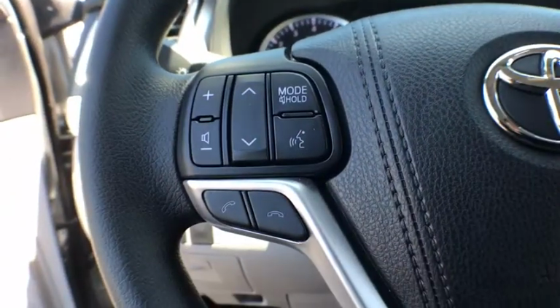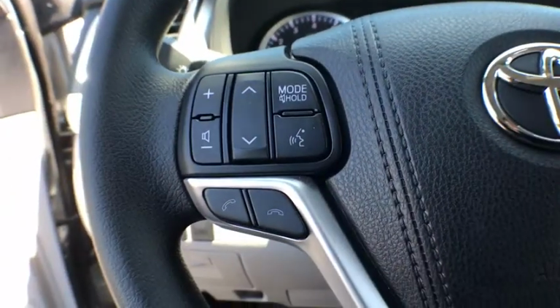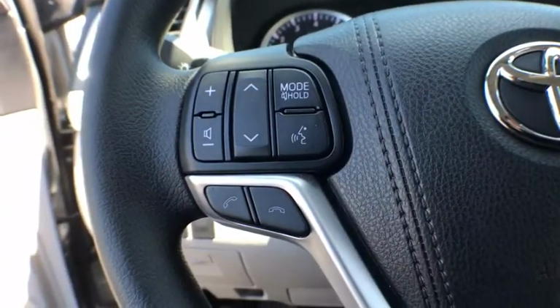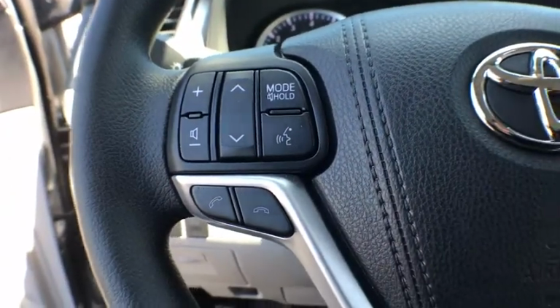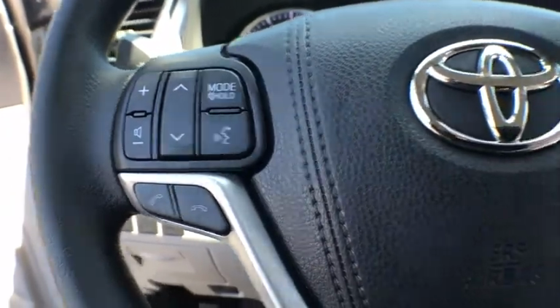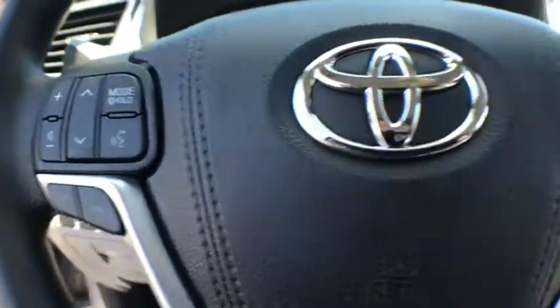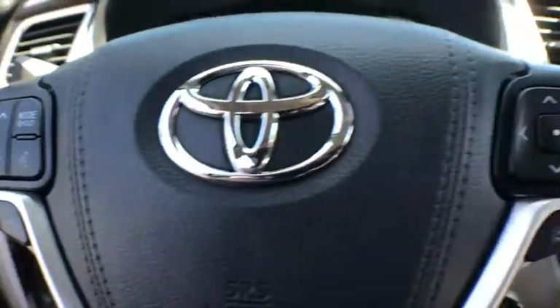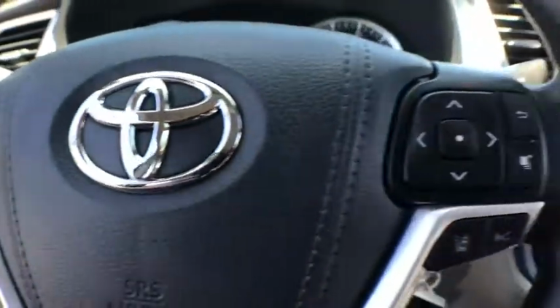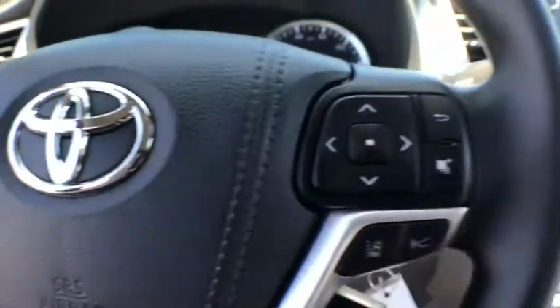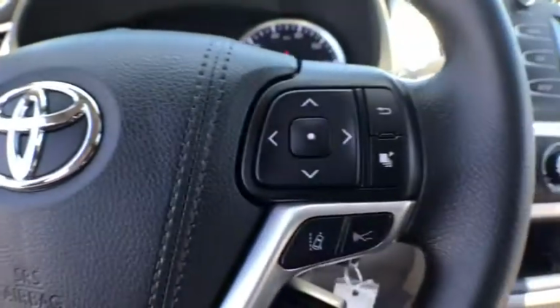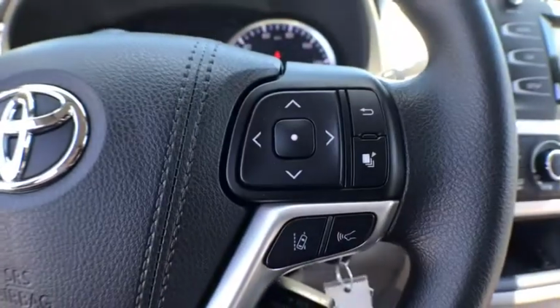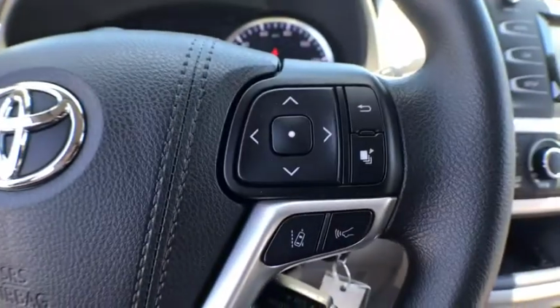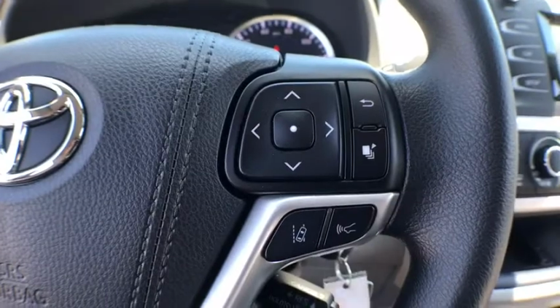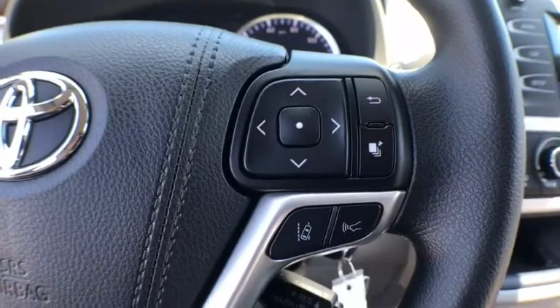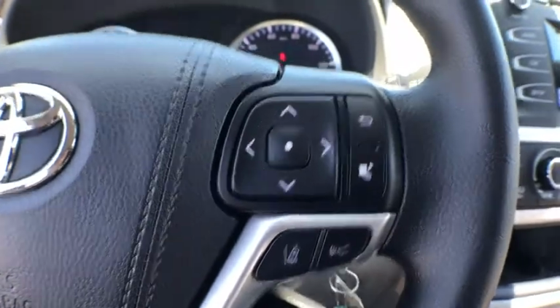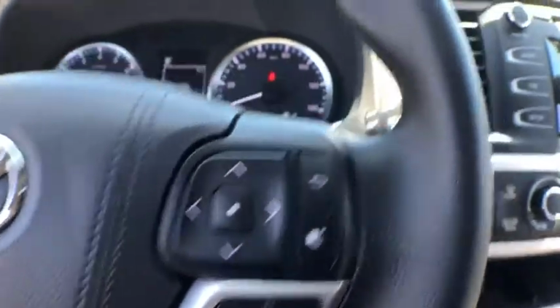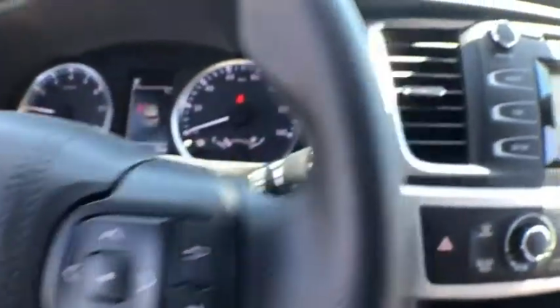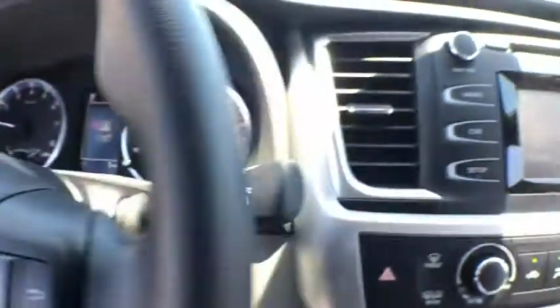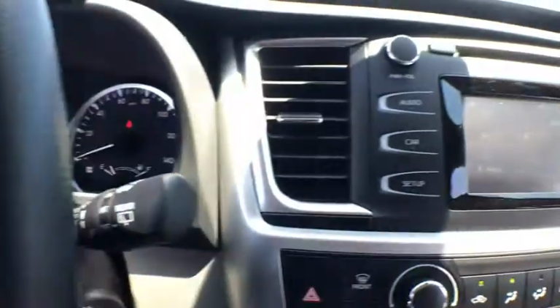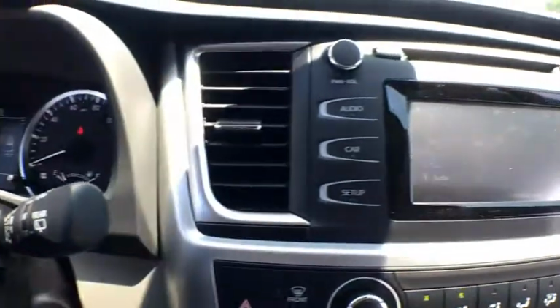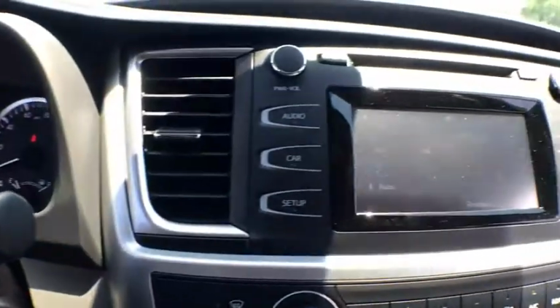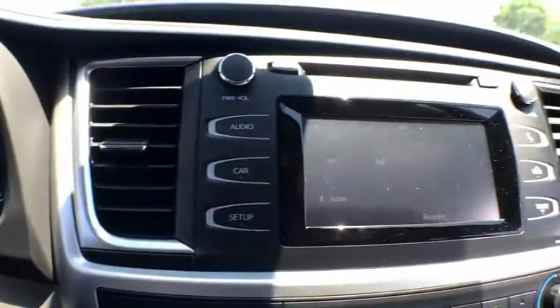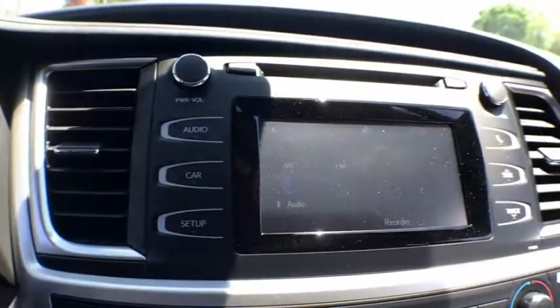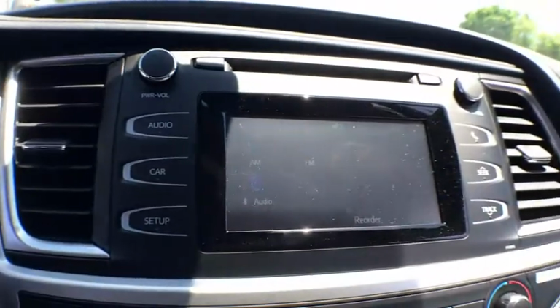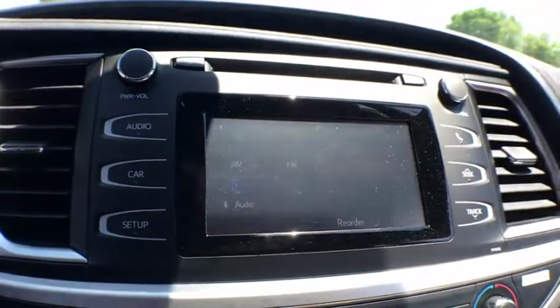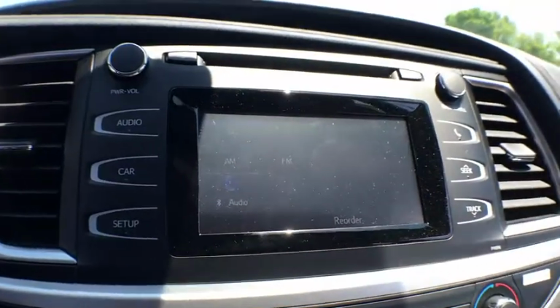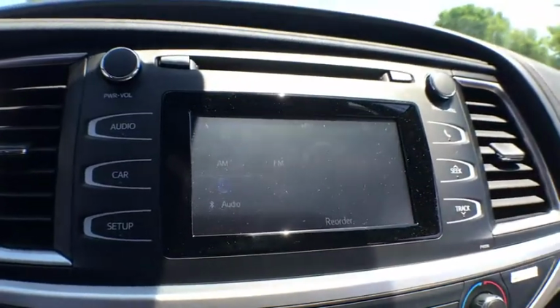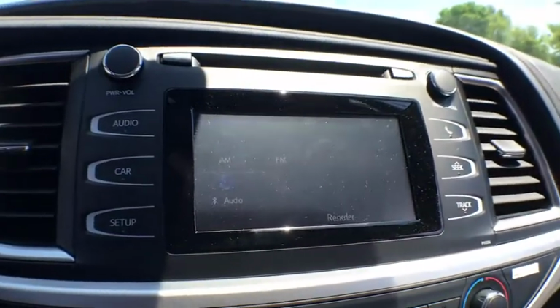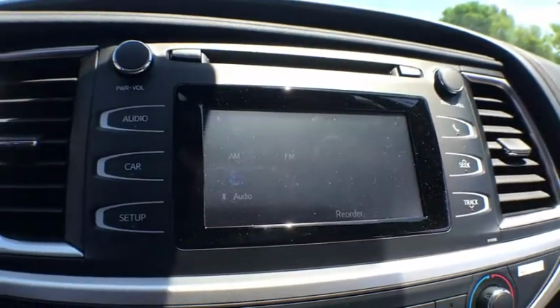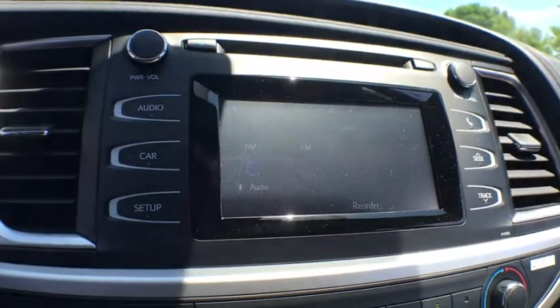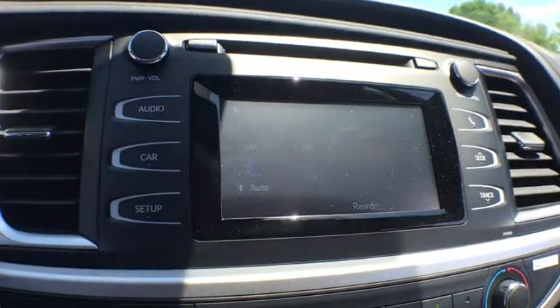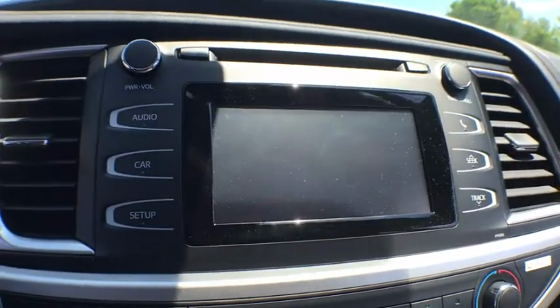Overhead console, driver vanity mirror, front bucket seats, front reading lamps, rear window wiper, tilt steering wheel.